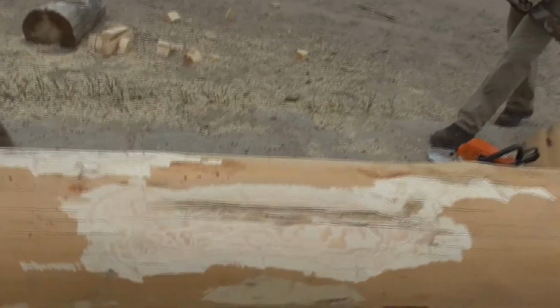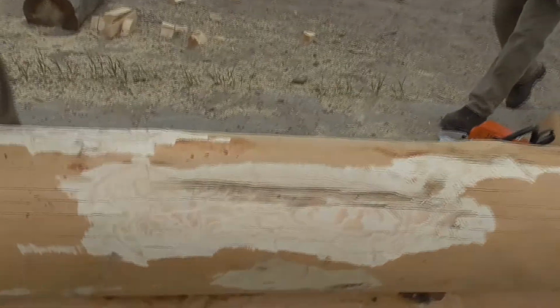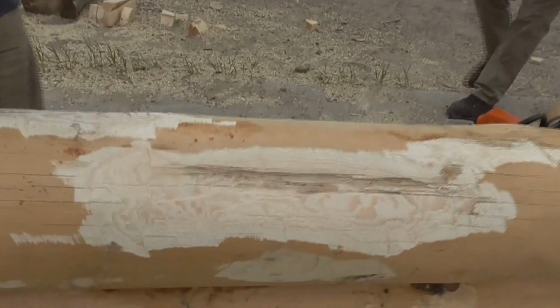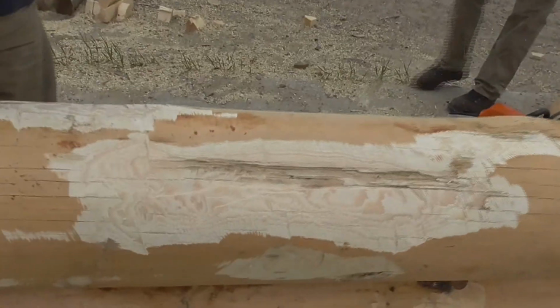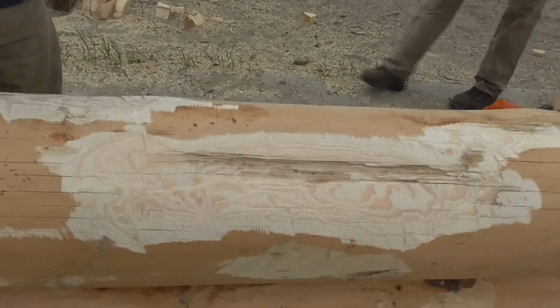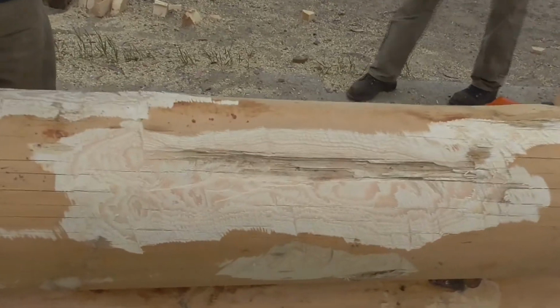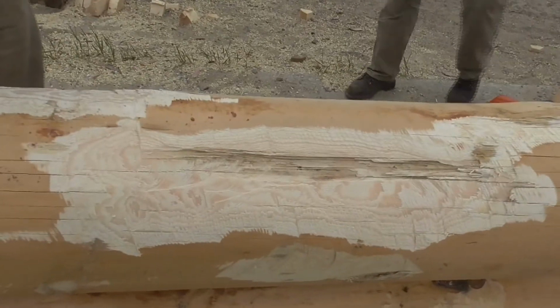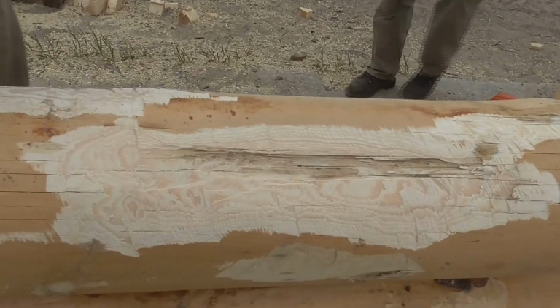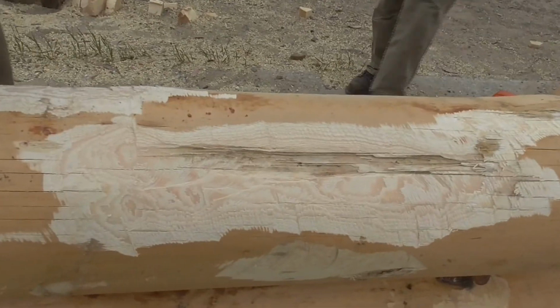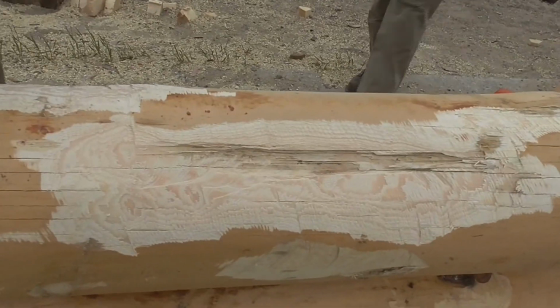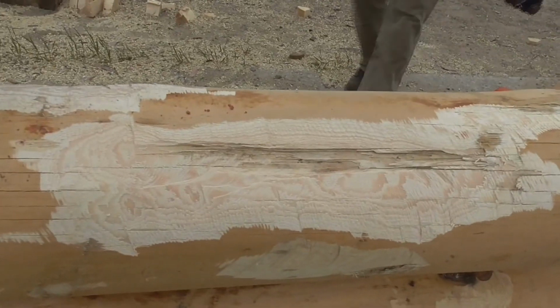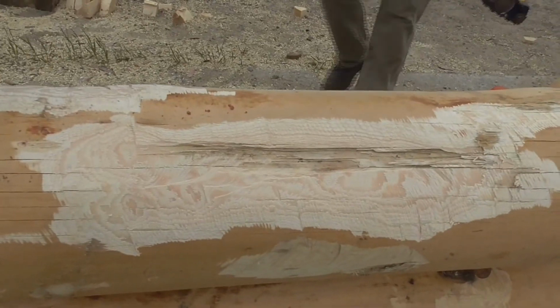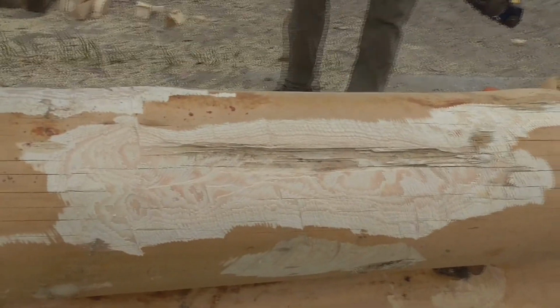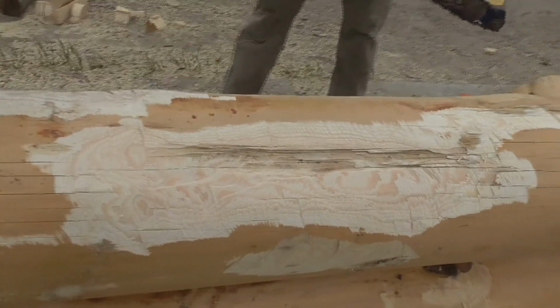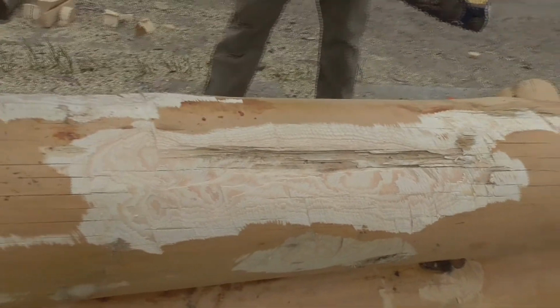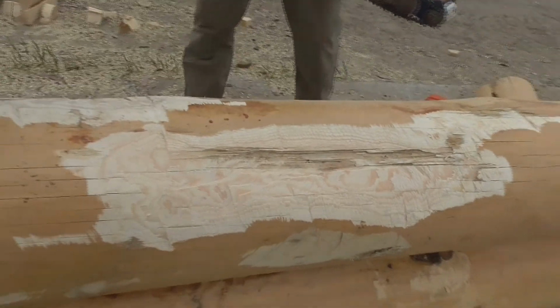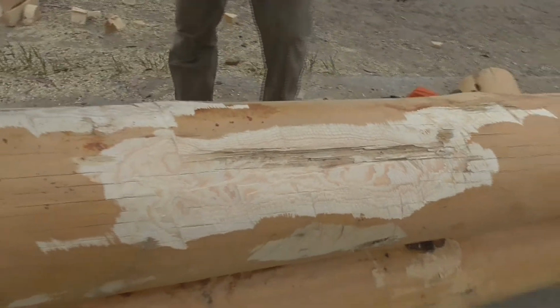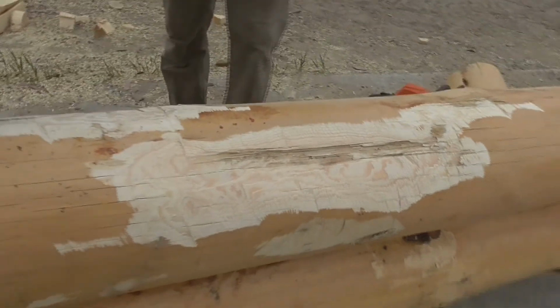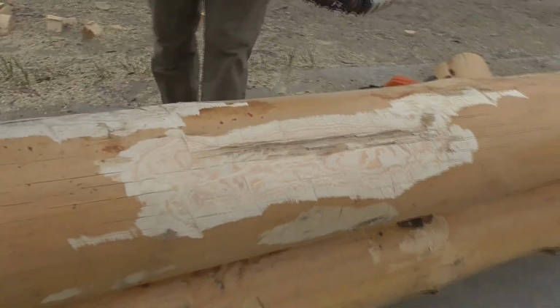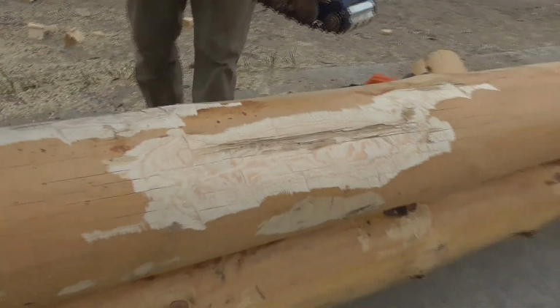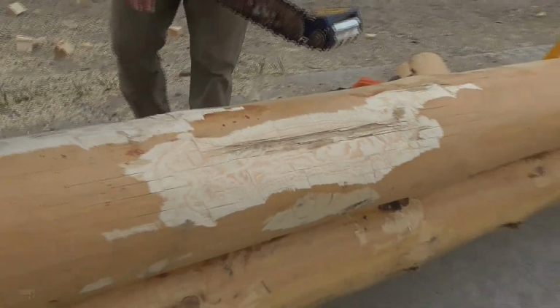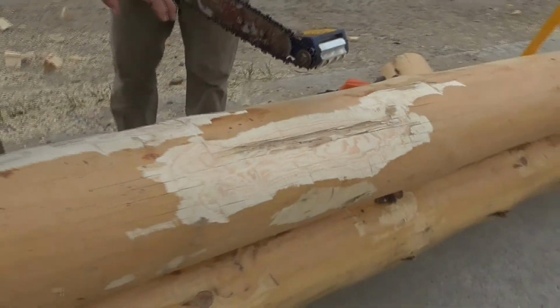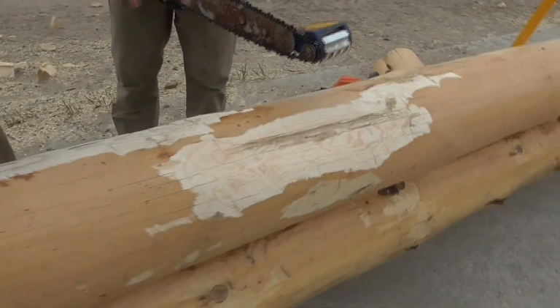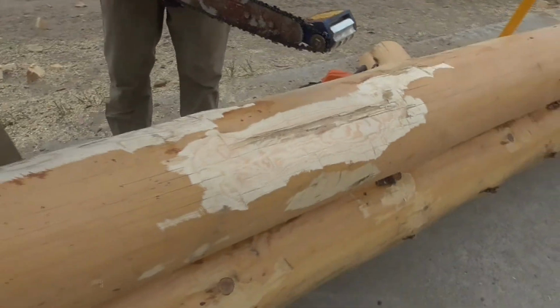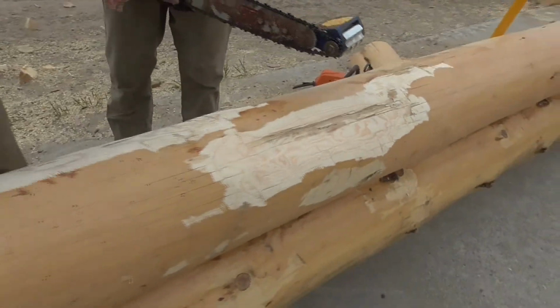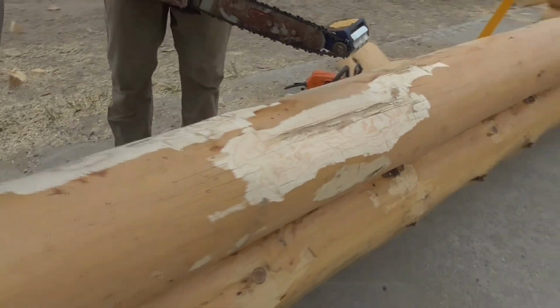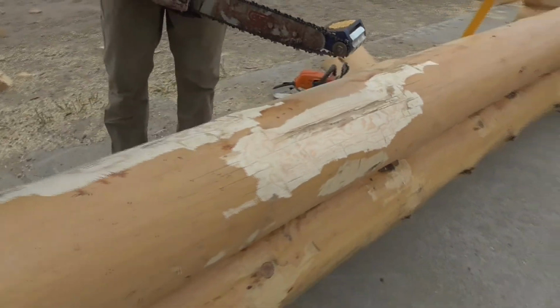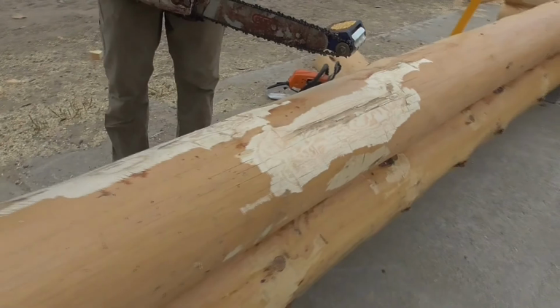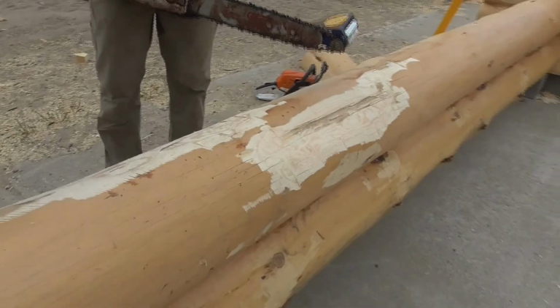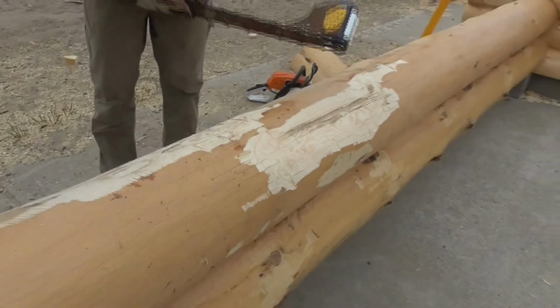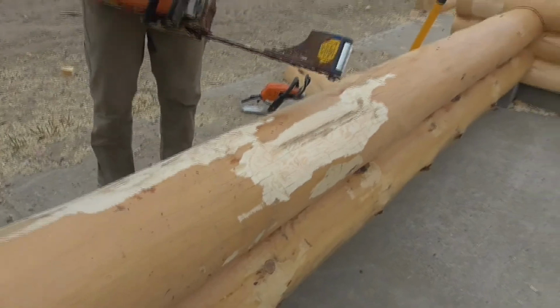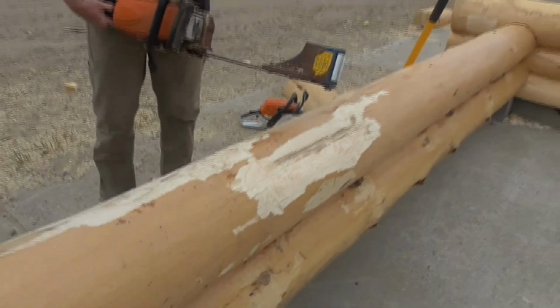Now put one end of the chainsaw in, and you'll go inside and clean that up.